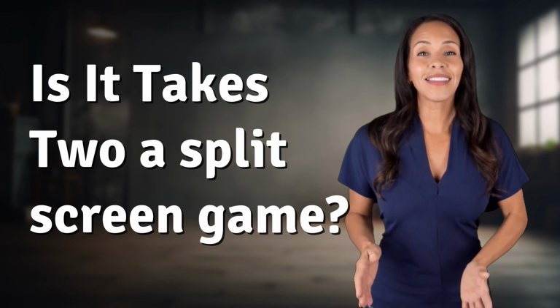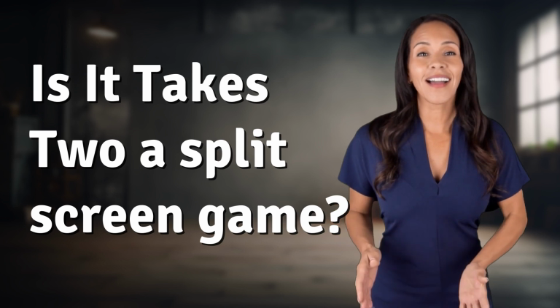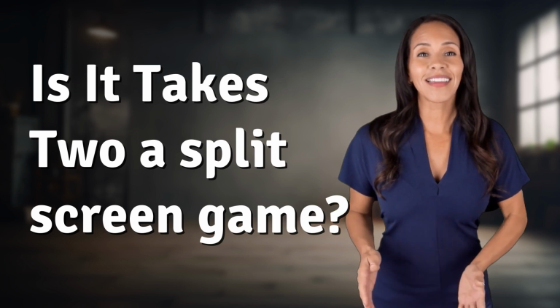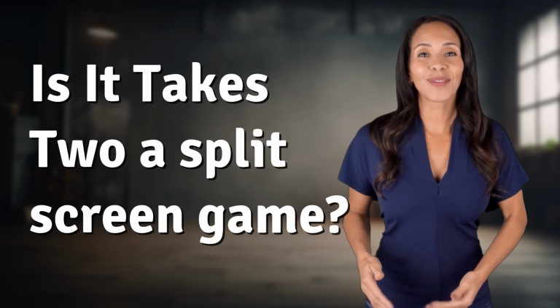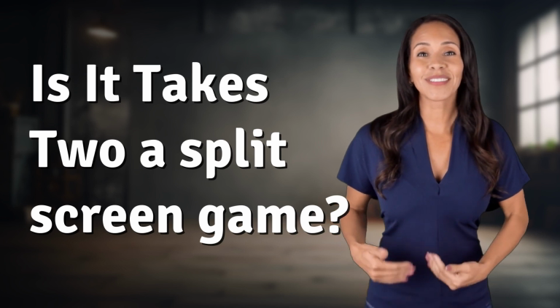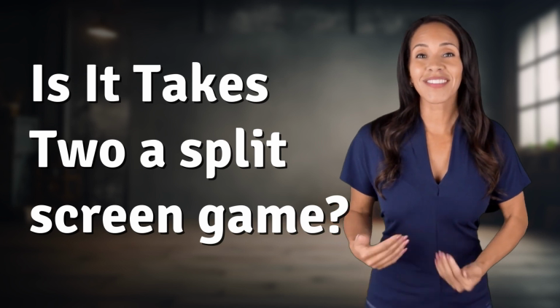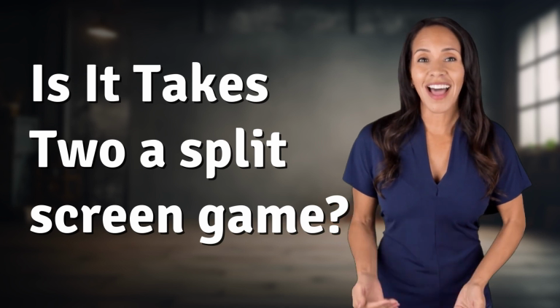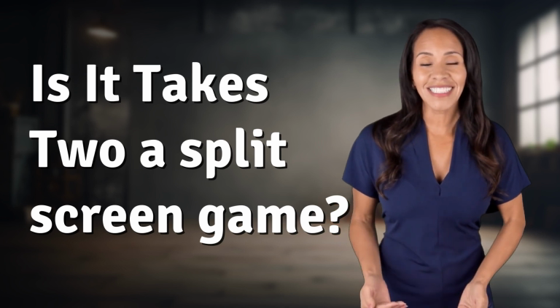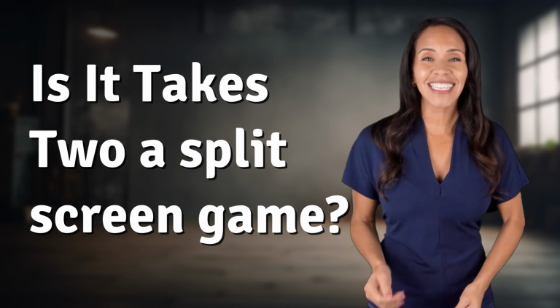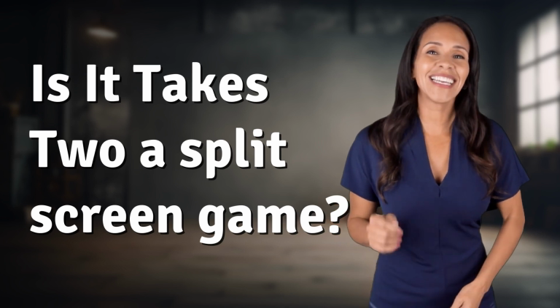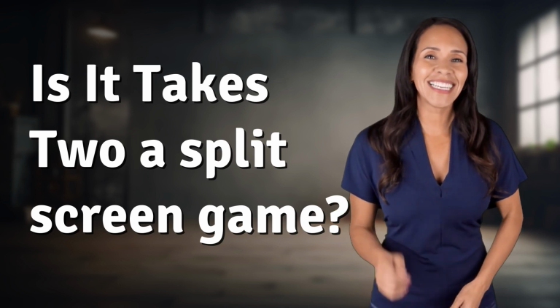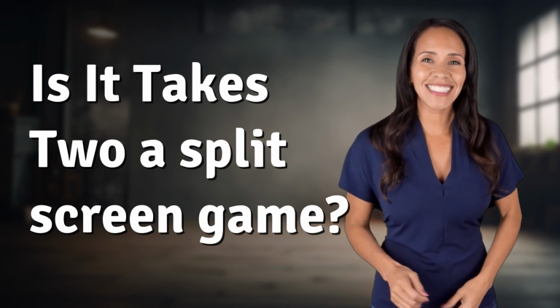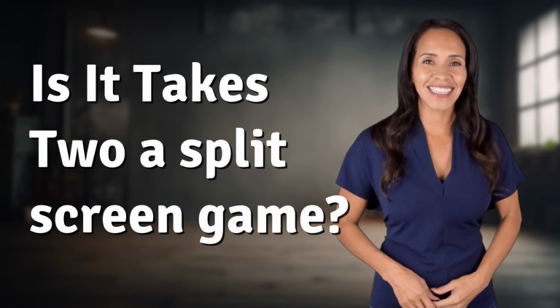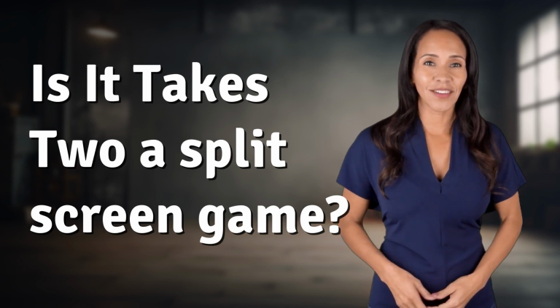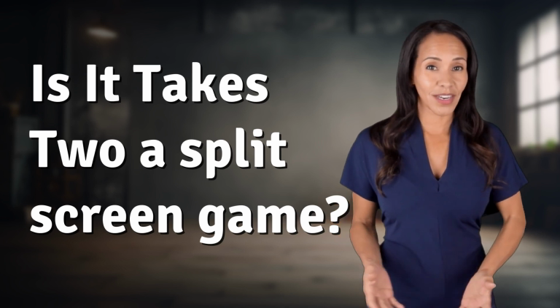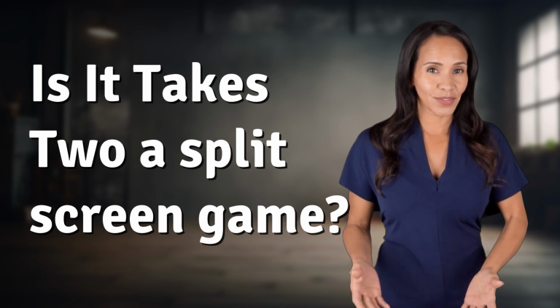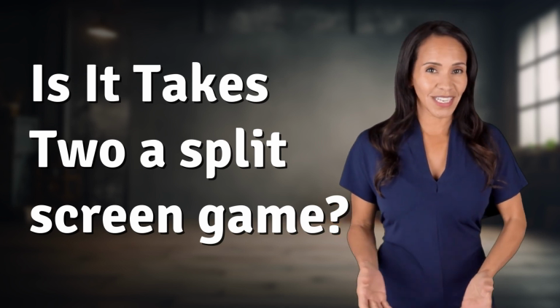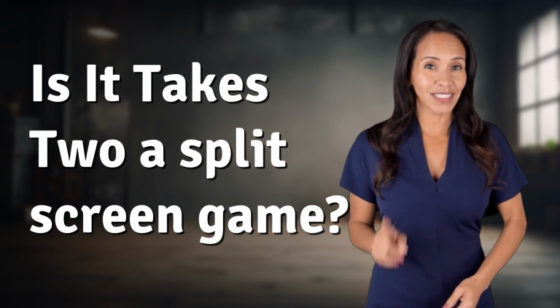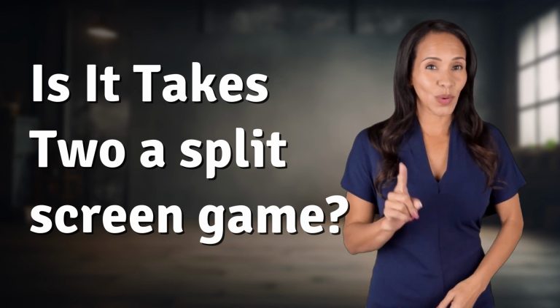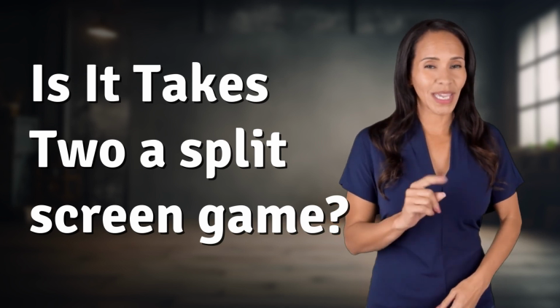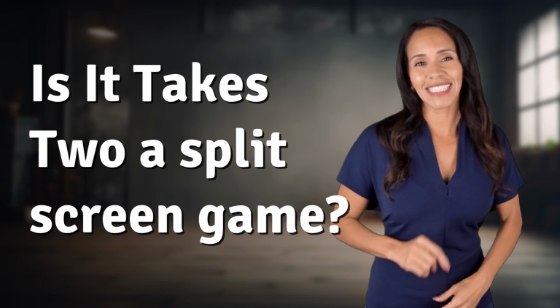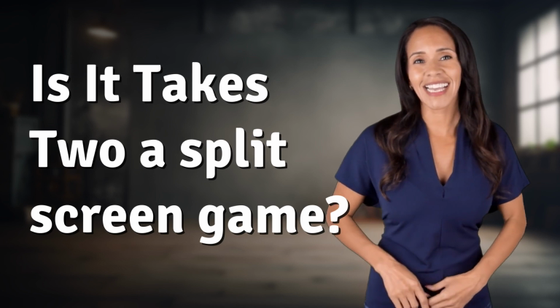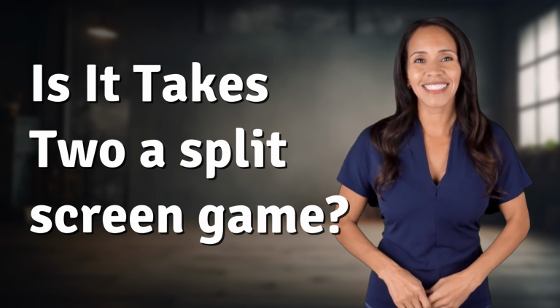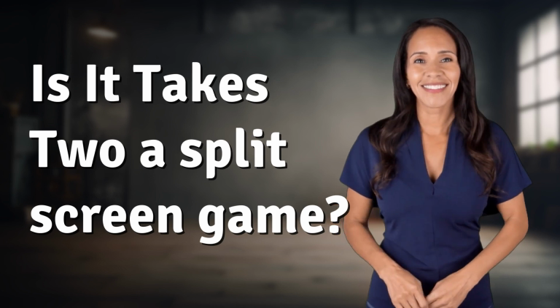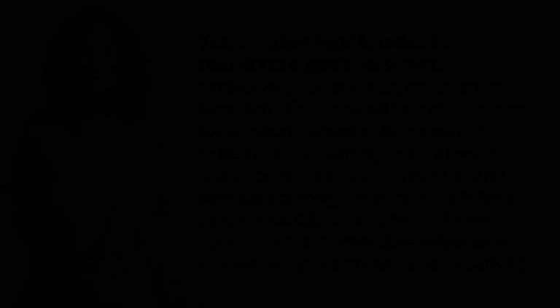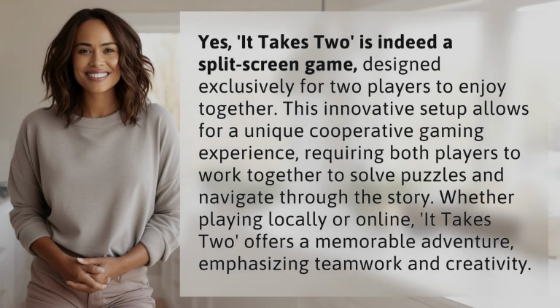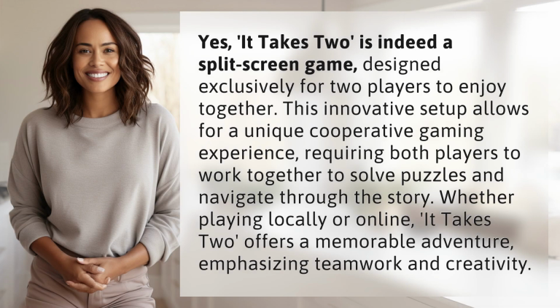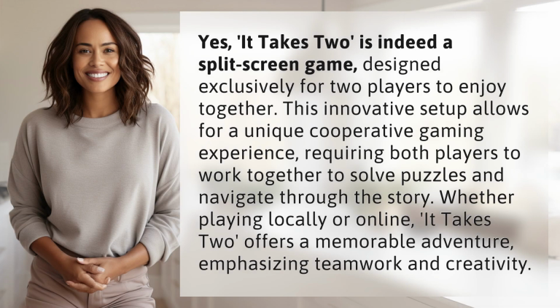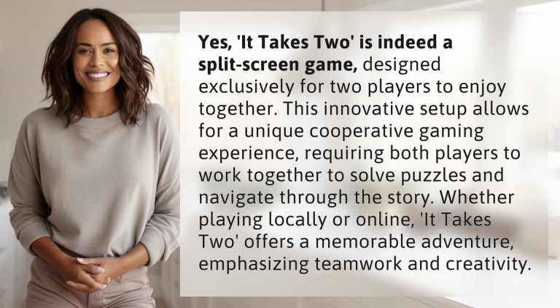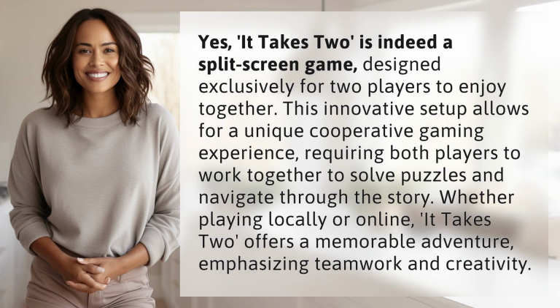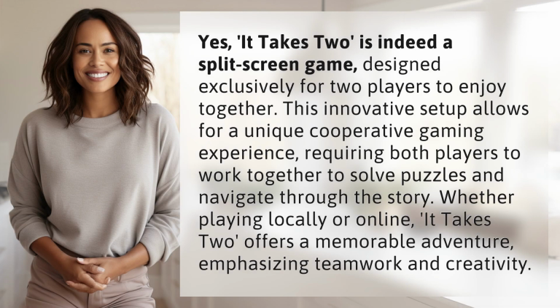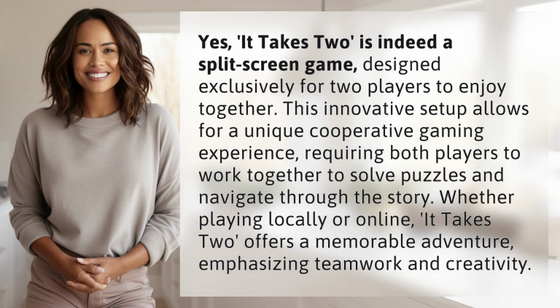Unlocking a world of knowledge in an instant. Ready for today's quick insight? Yes.